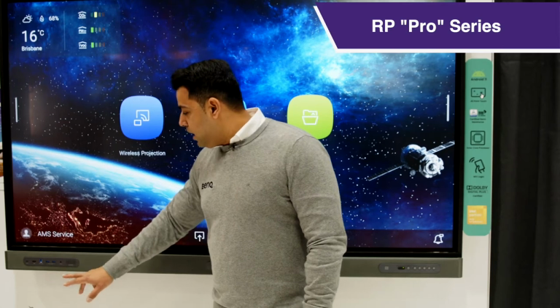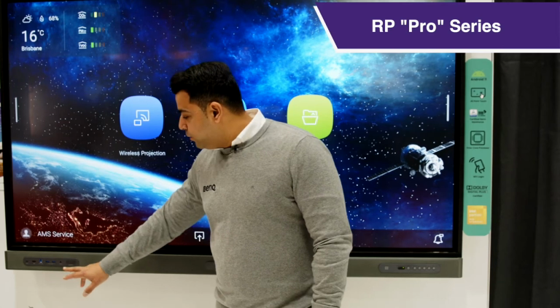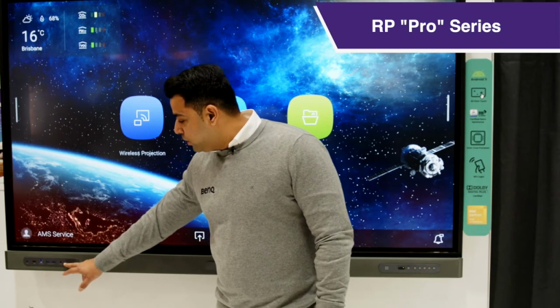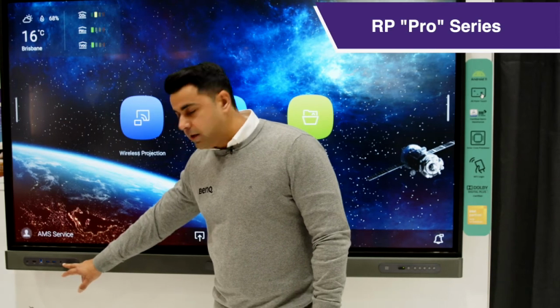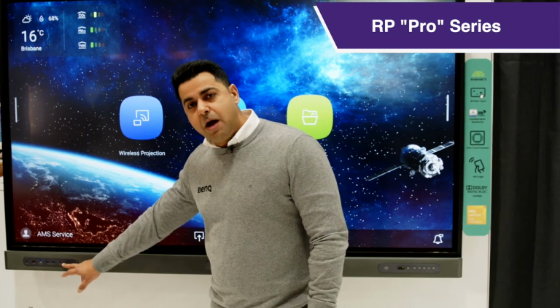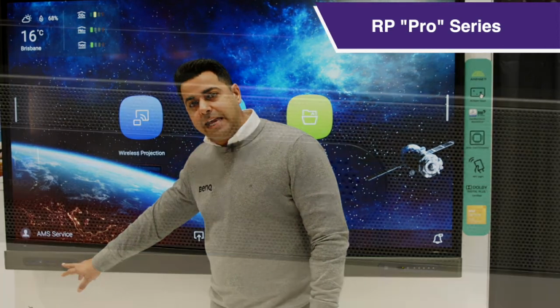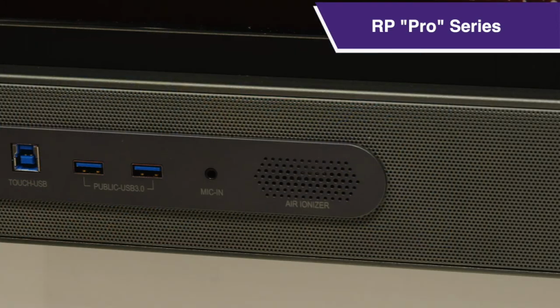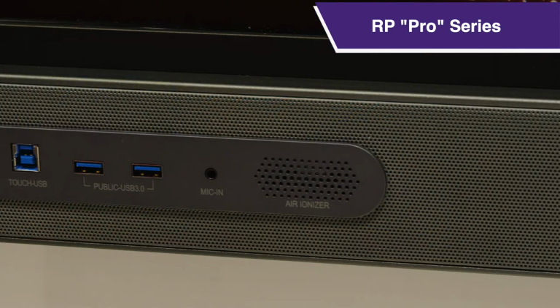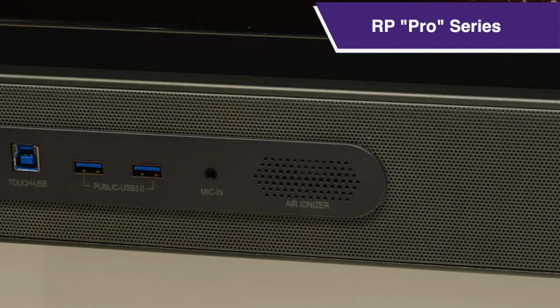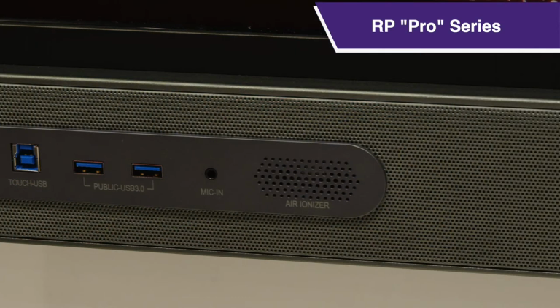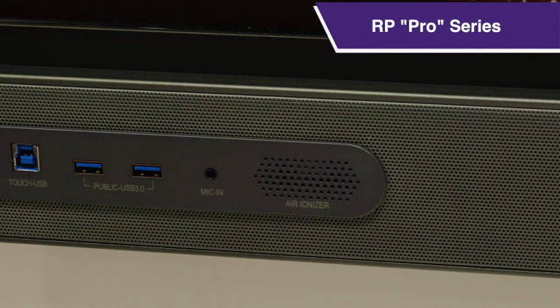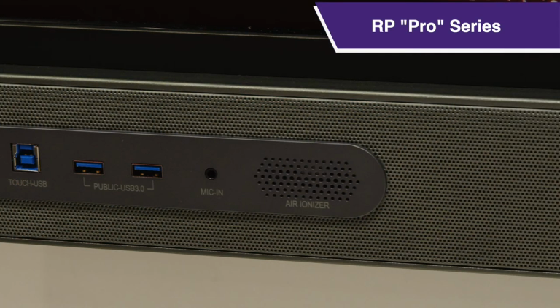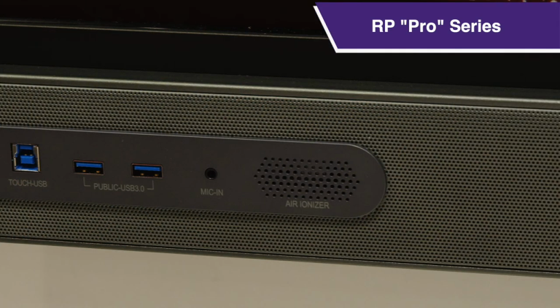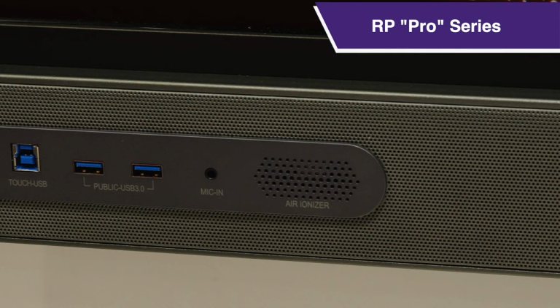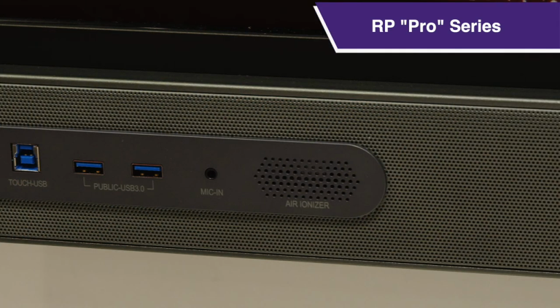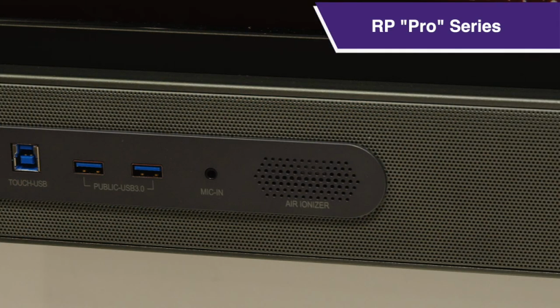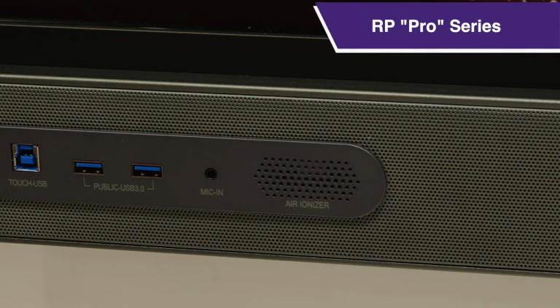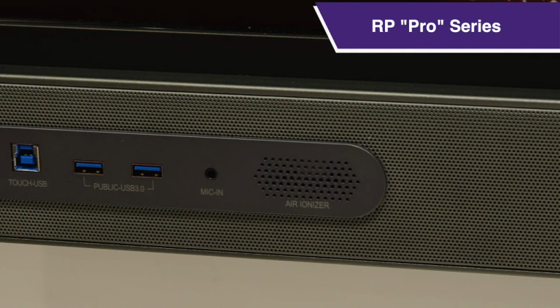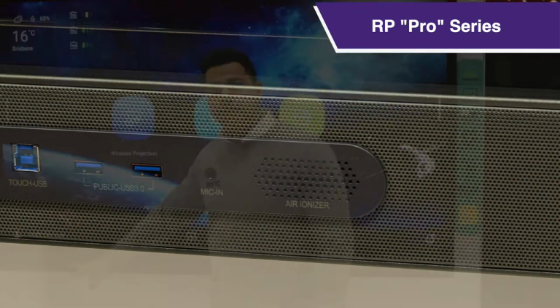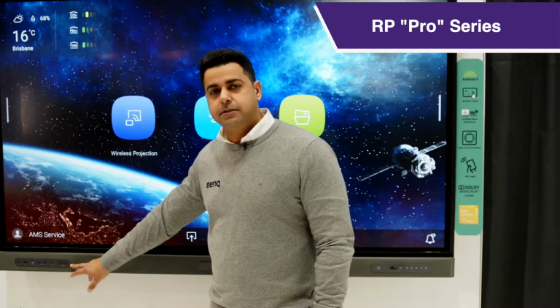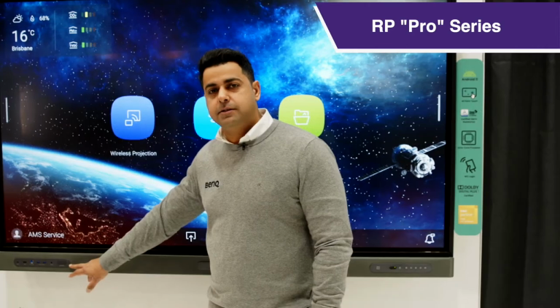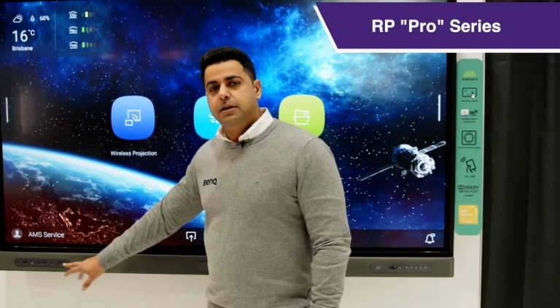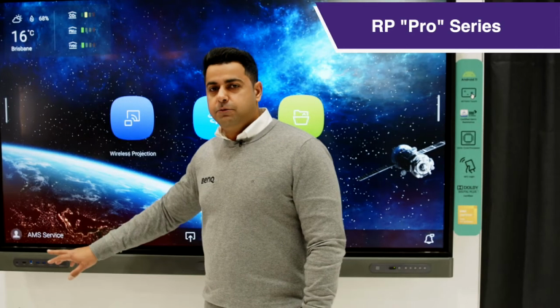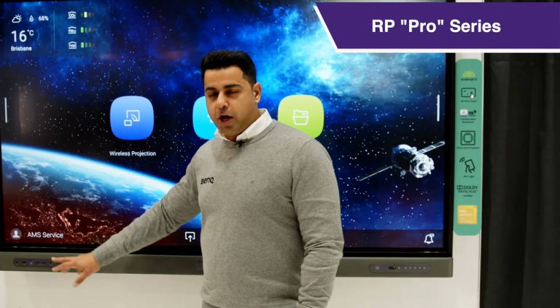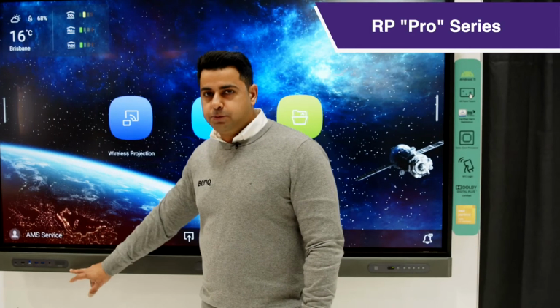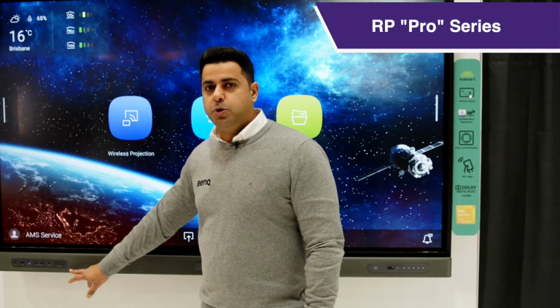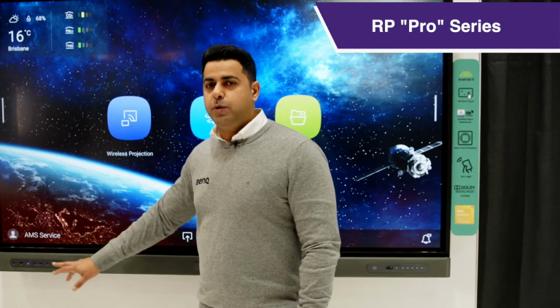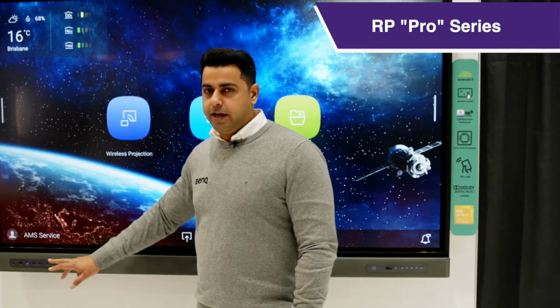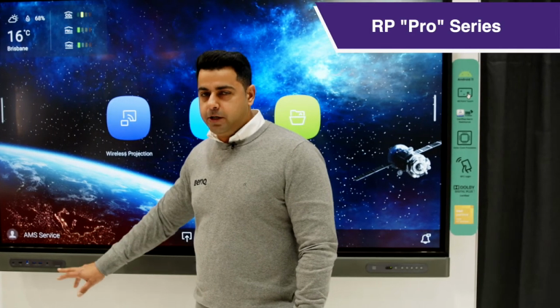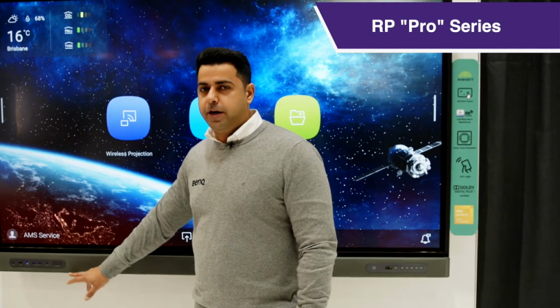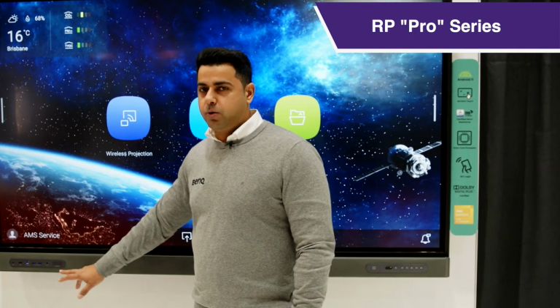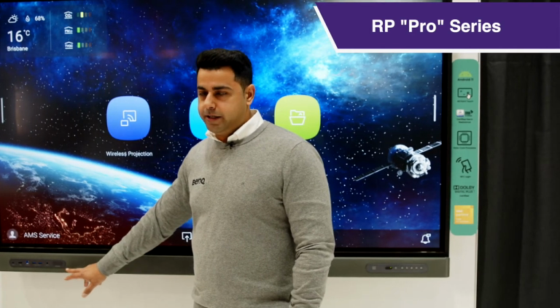You would also notice there's a mic-in on the latest panel, as well as air ionizers which help with indoor air quality.